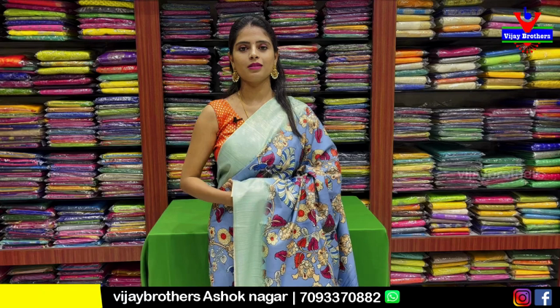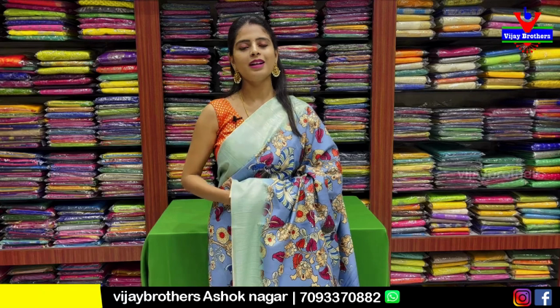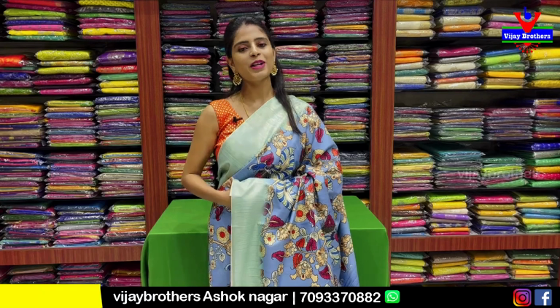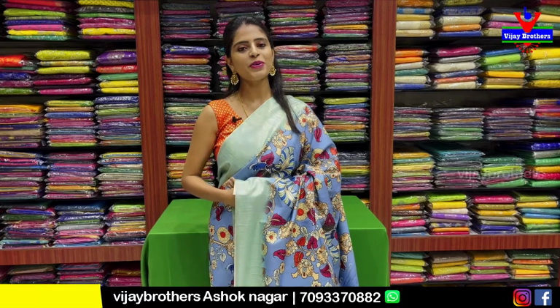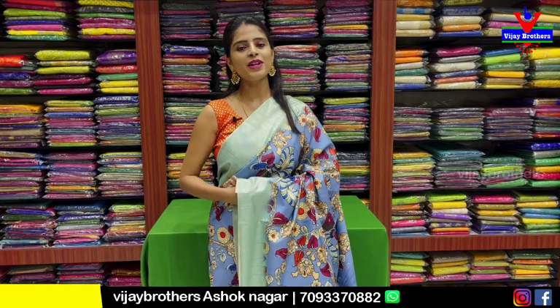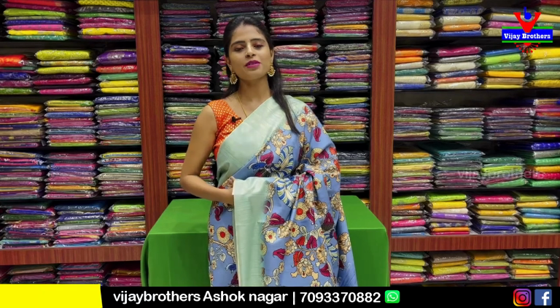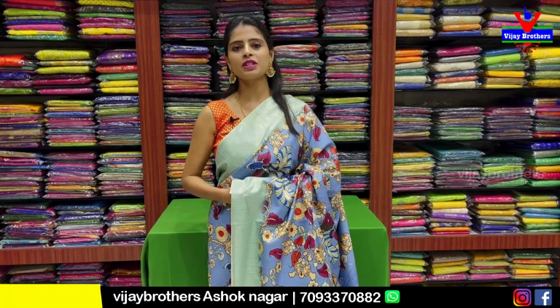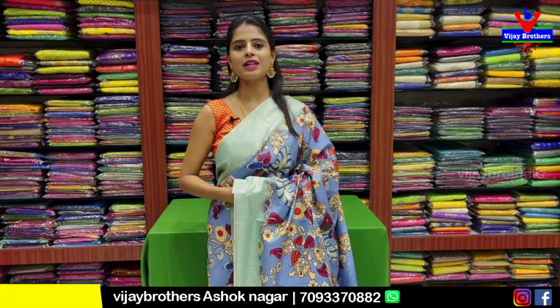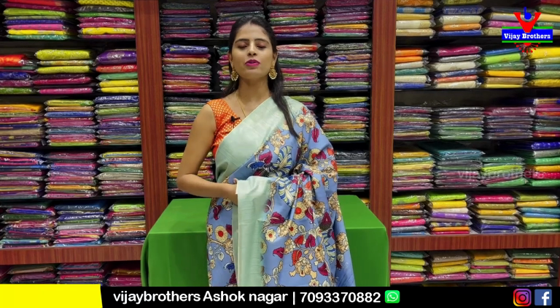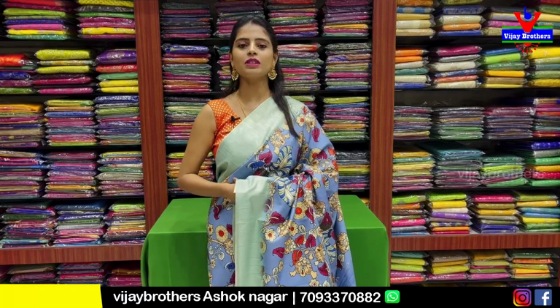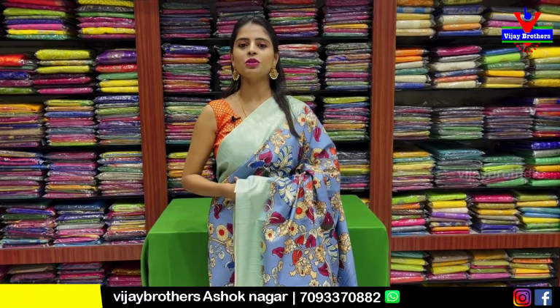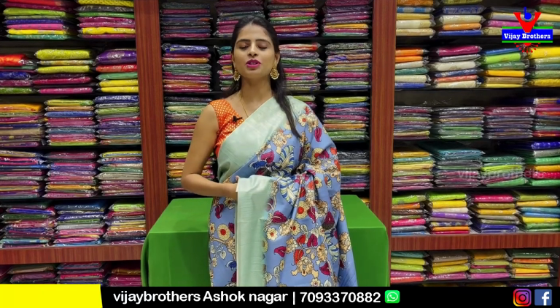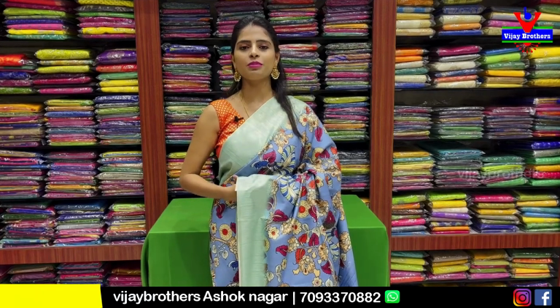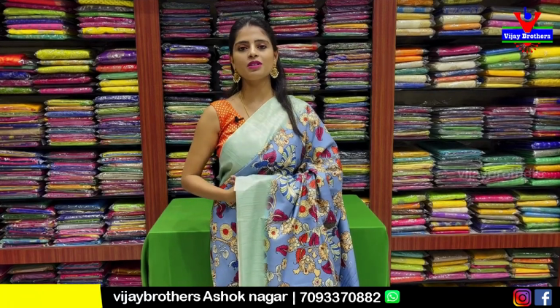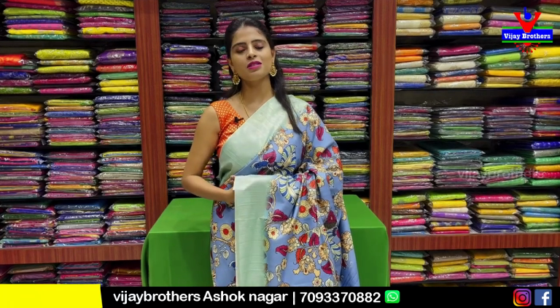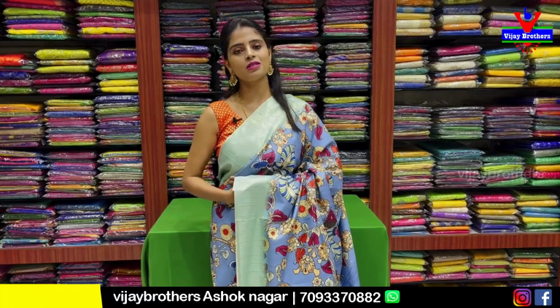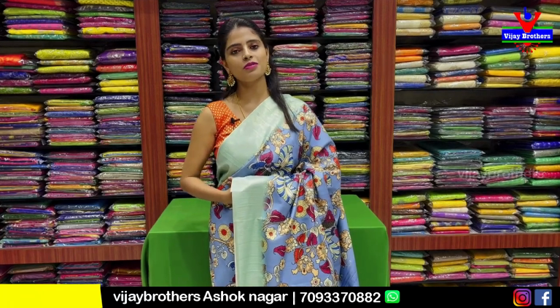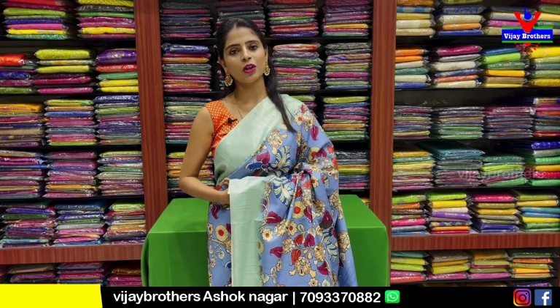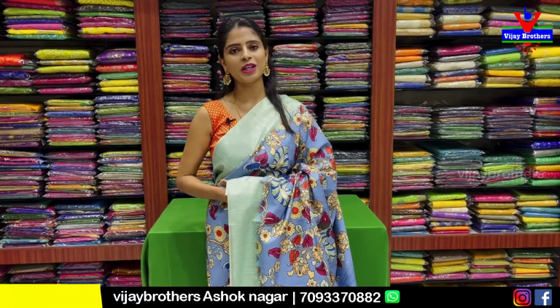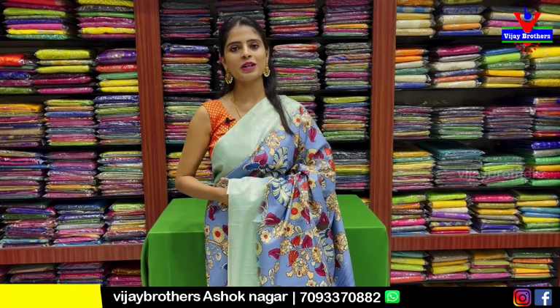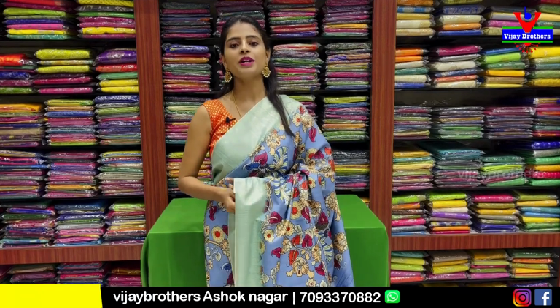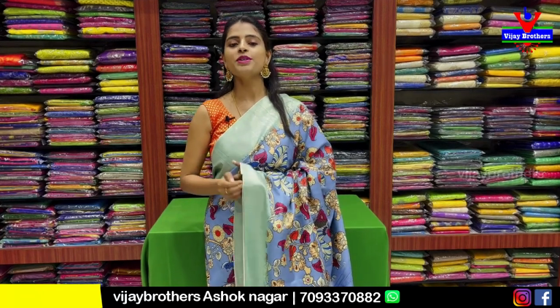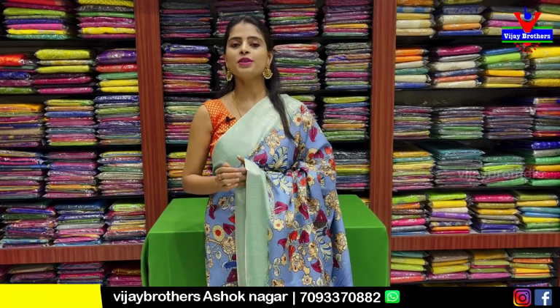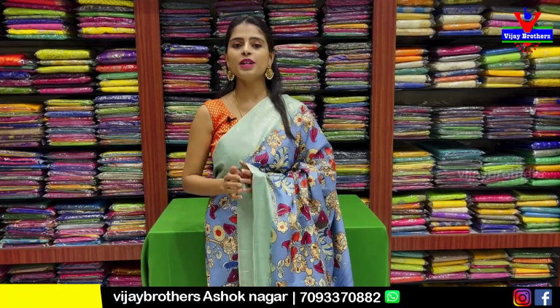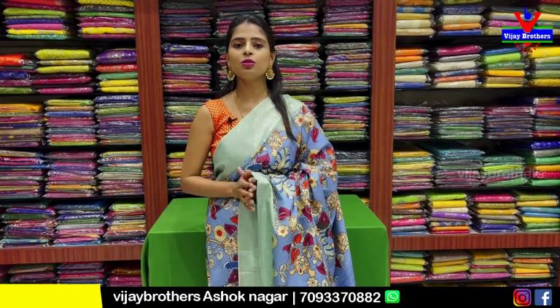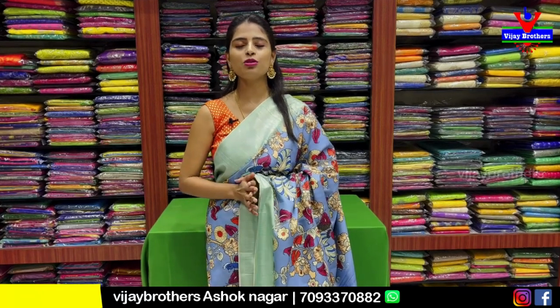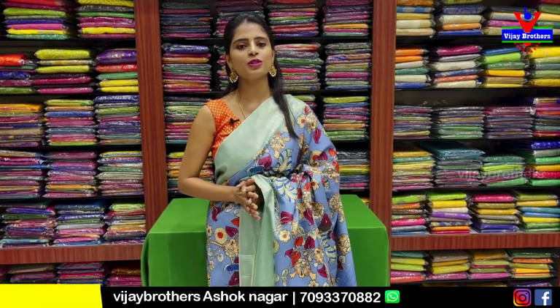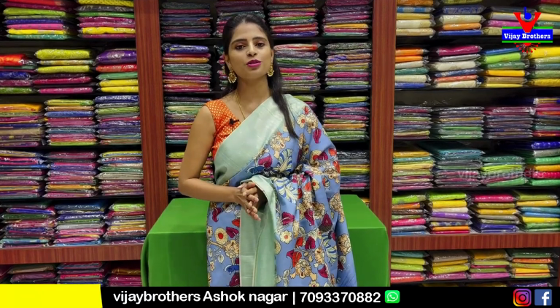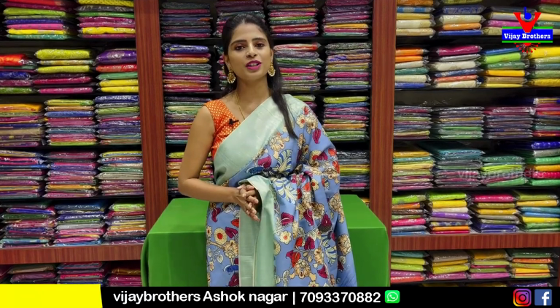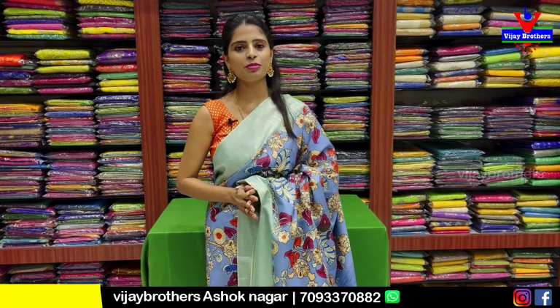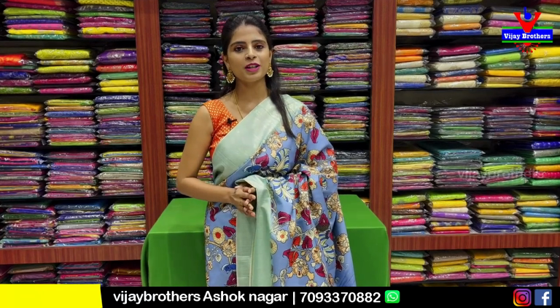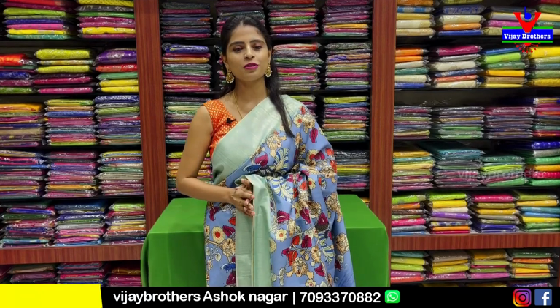Hello all. Namaste. Welcome to Vijay Brothers. This is Monica. Today we have a beautiful shirt on Ashok Nagar branch.